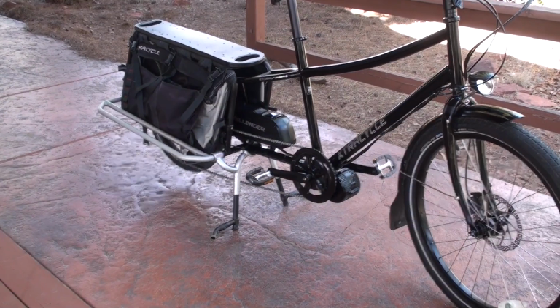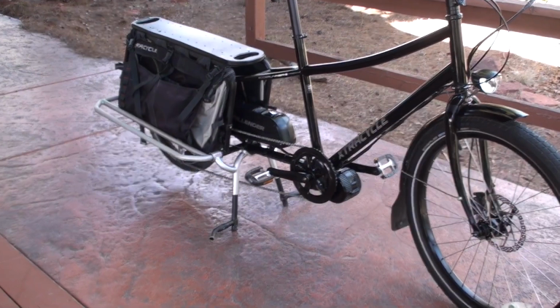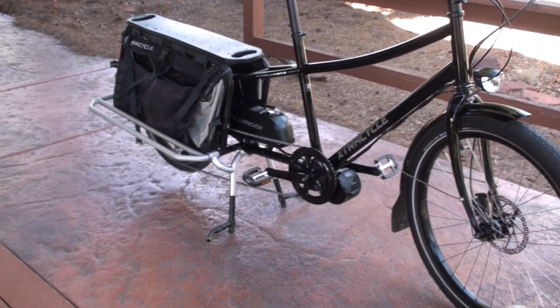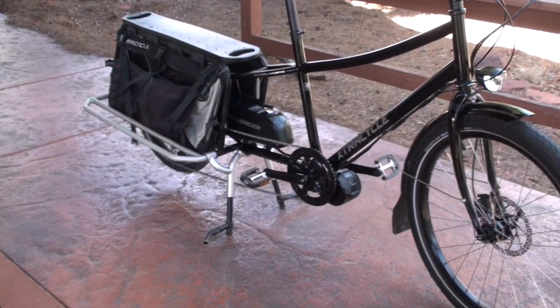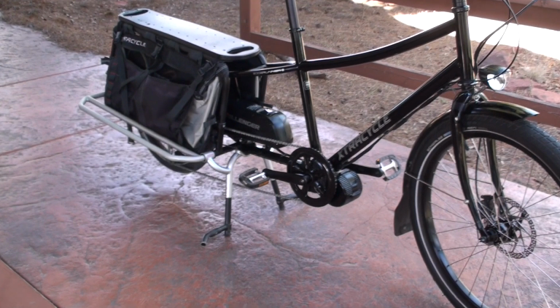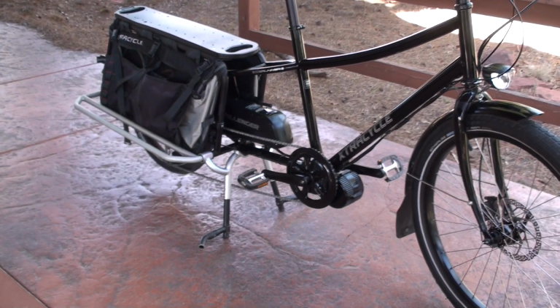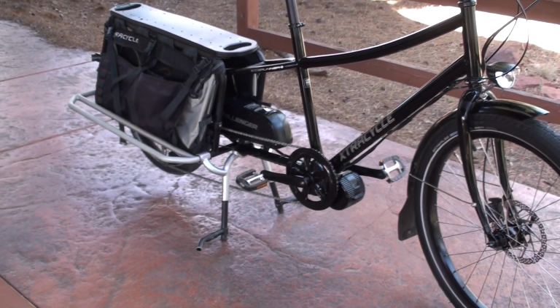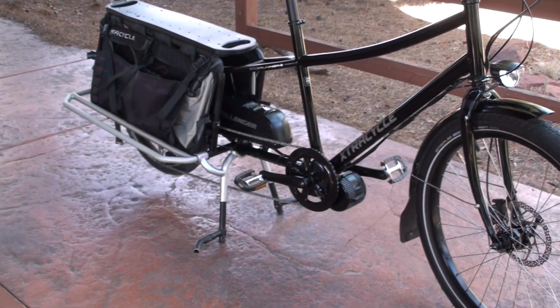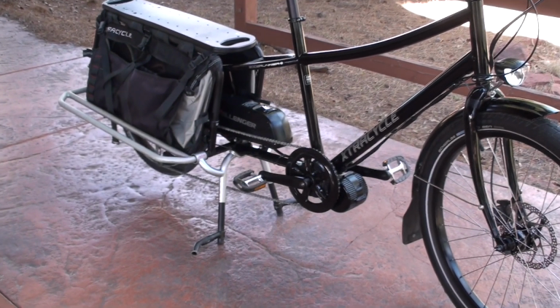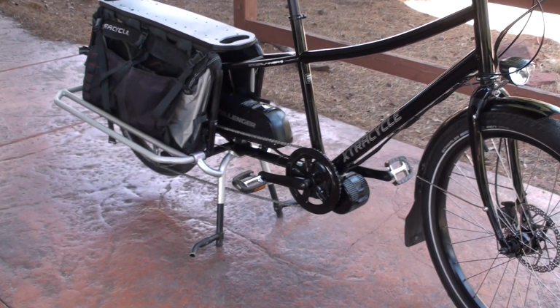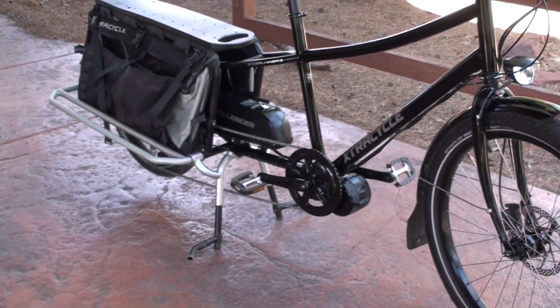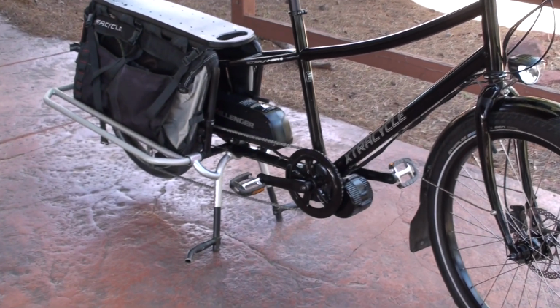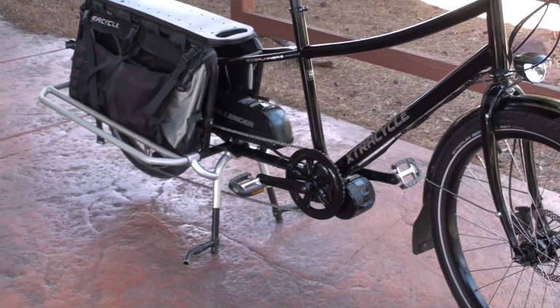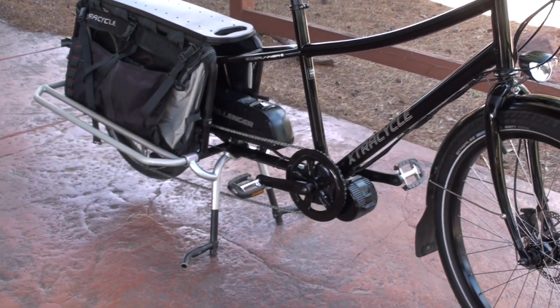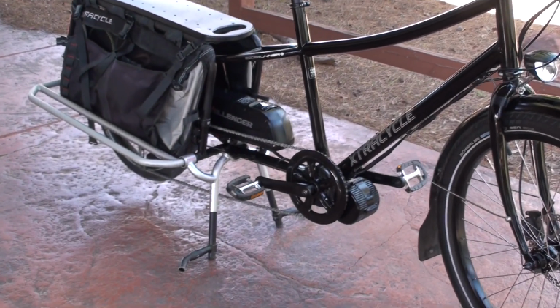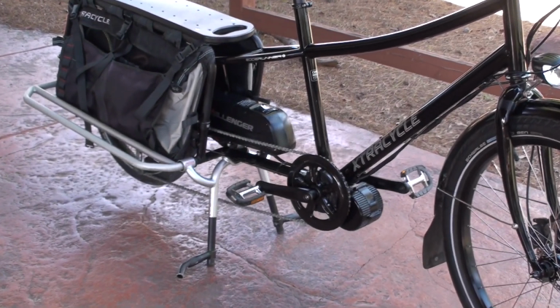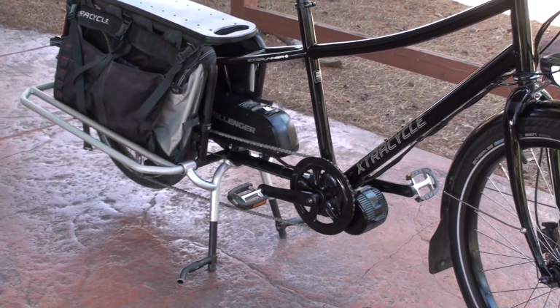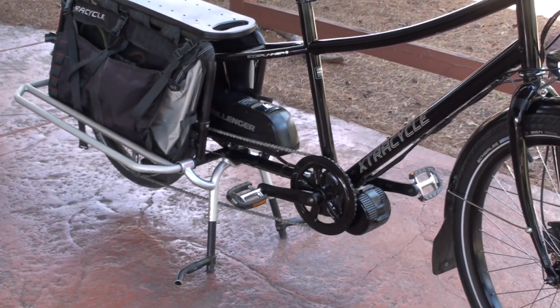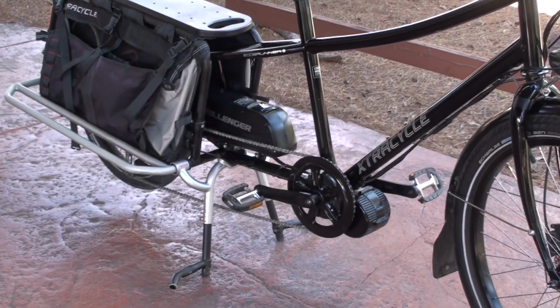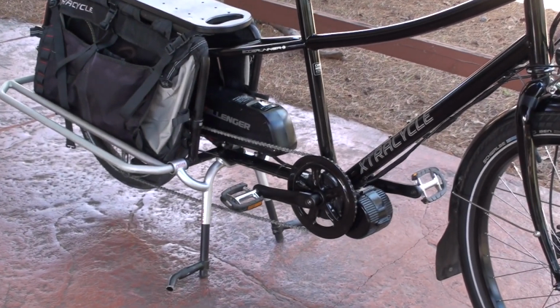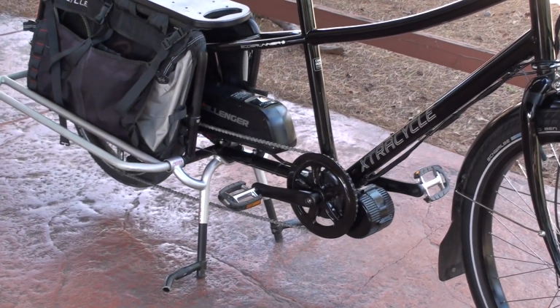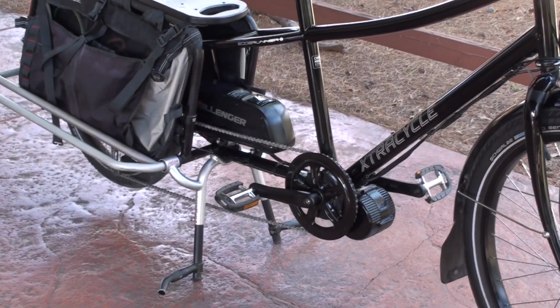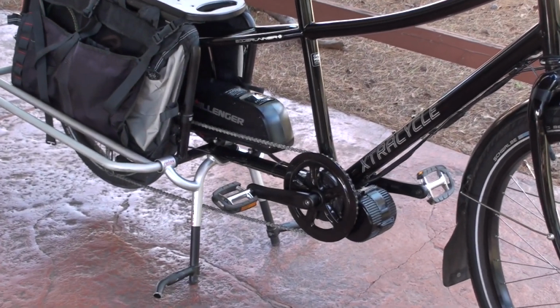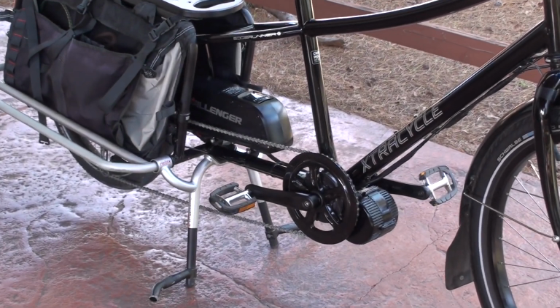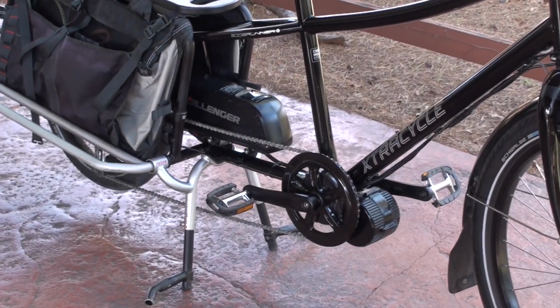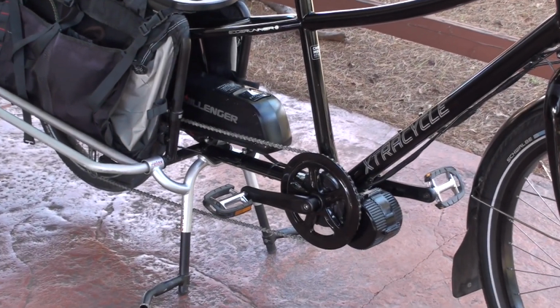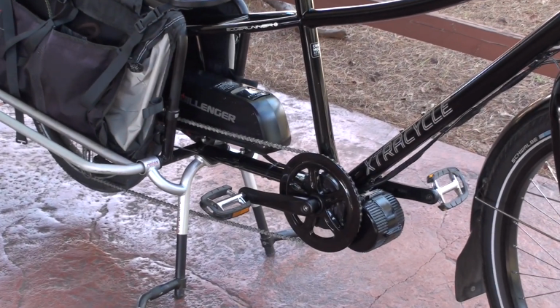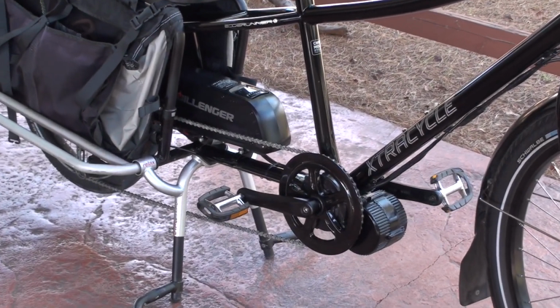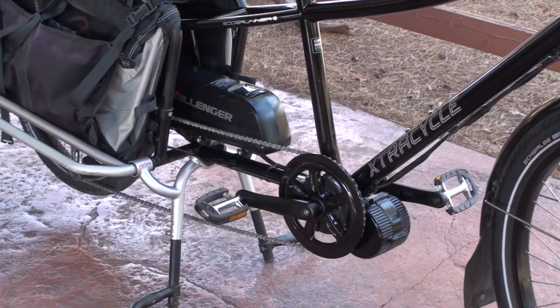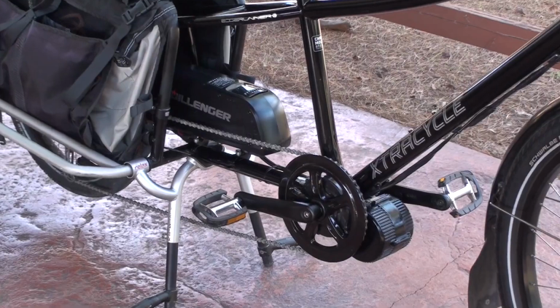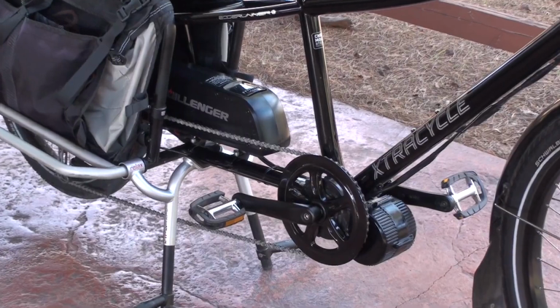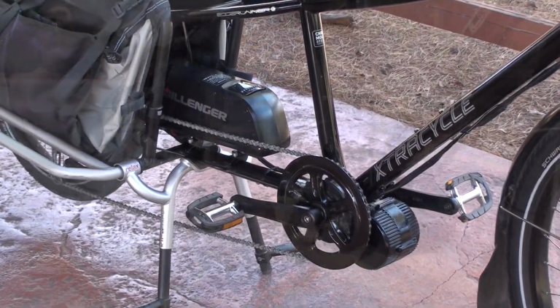That's the overview of the Dillinger BaFang mid-drive system. Make sure you check out the full review at electricbikereport.com.